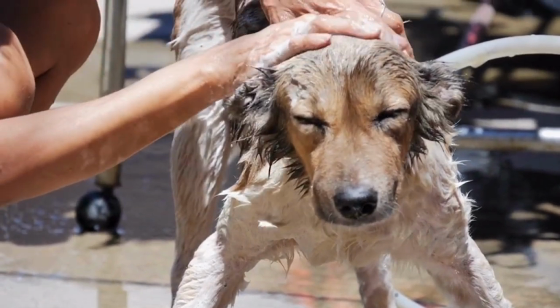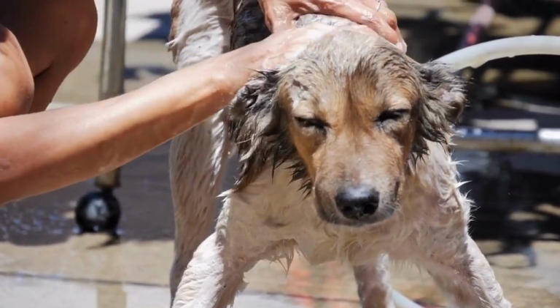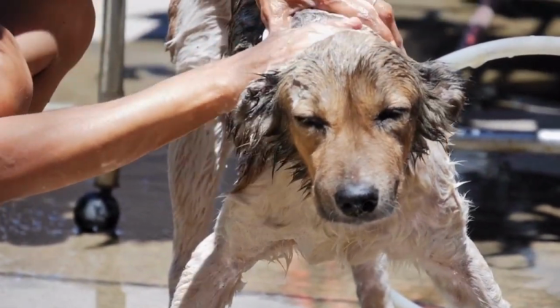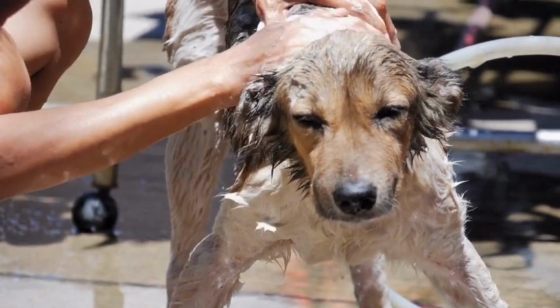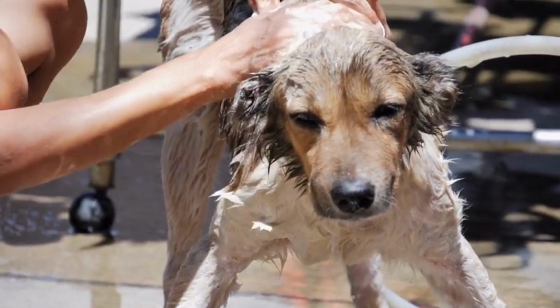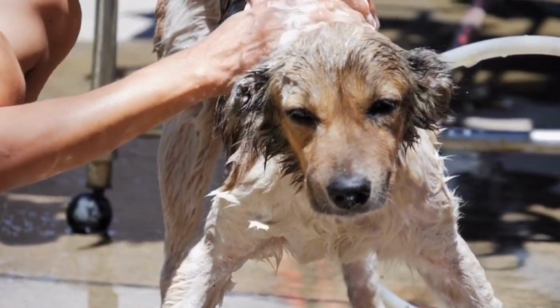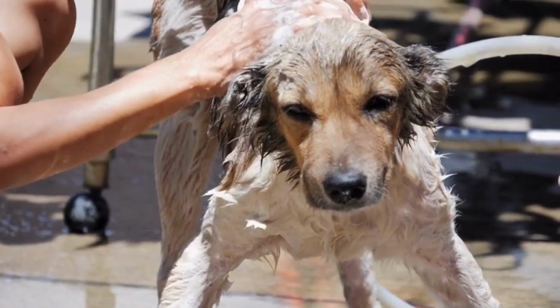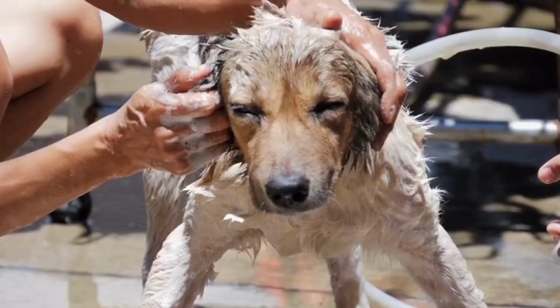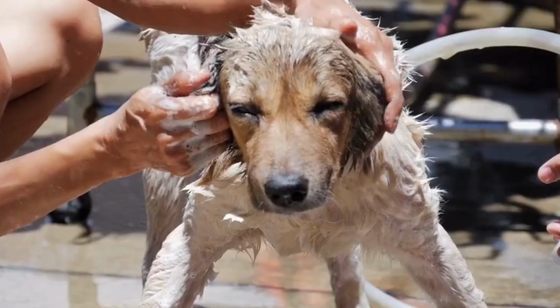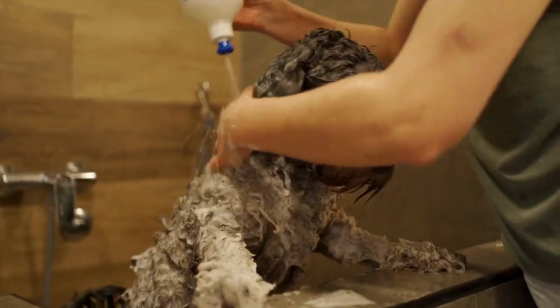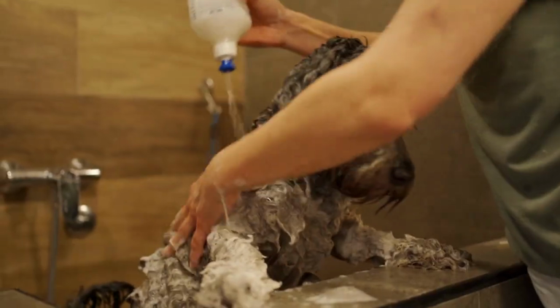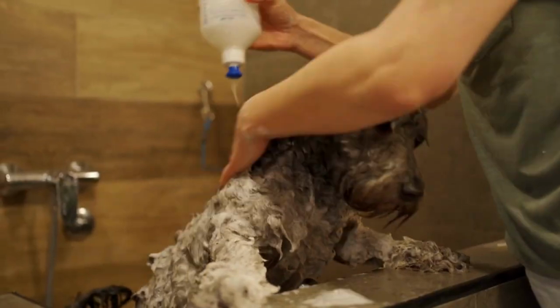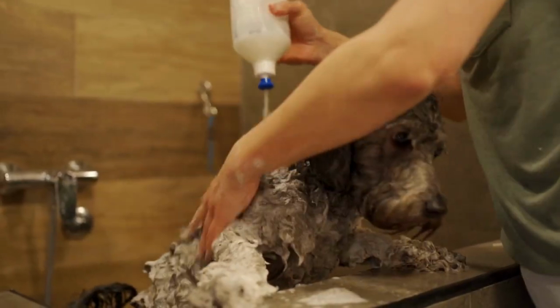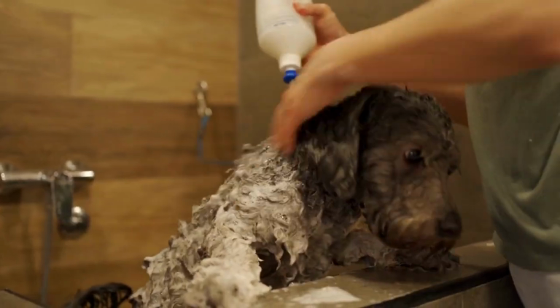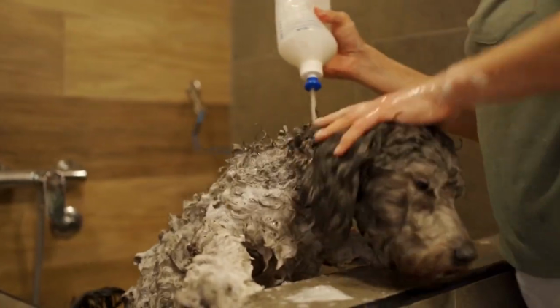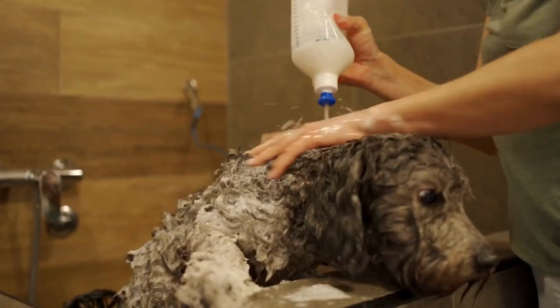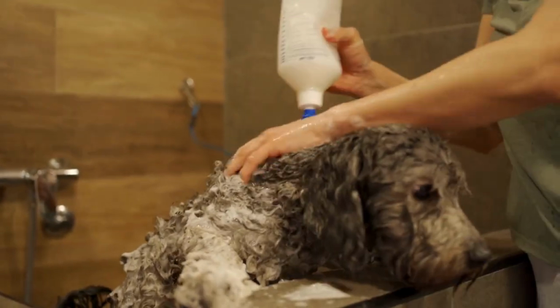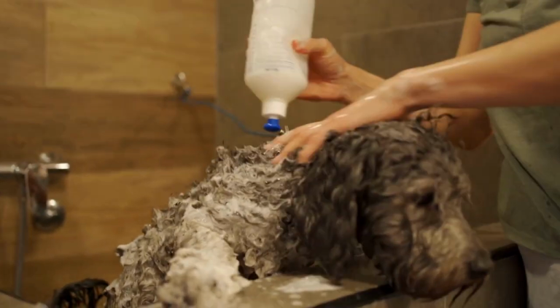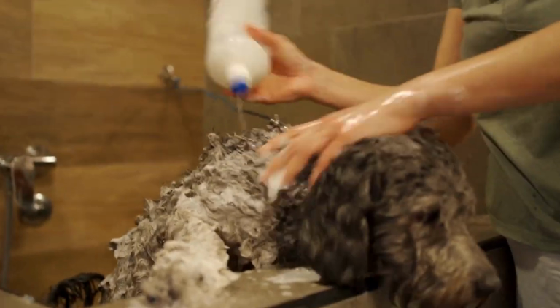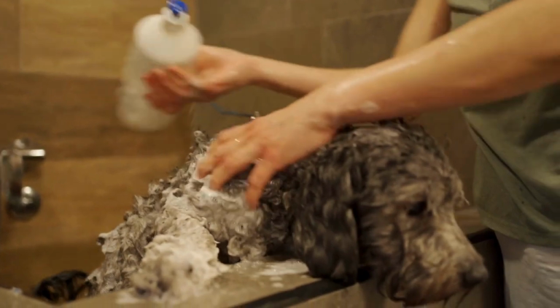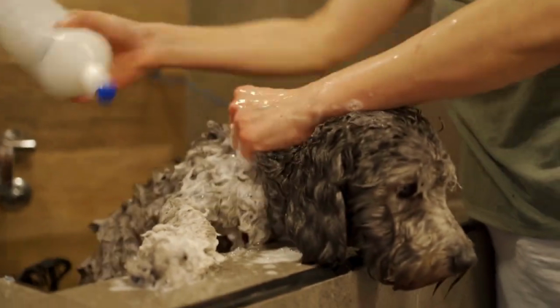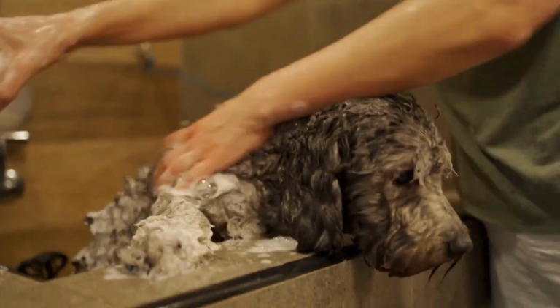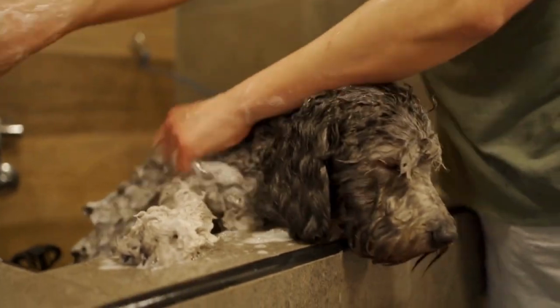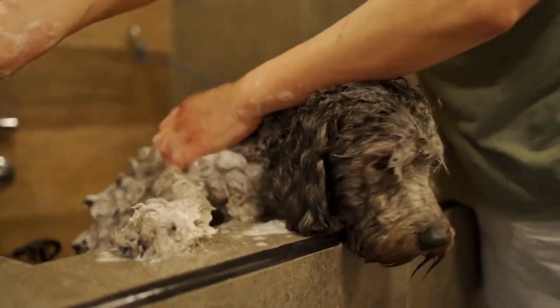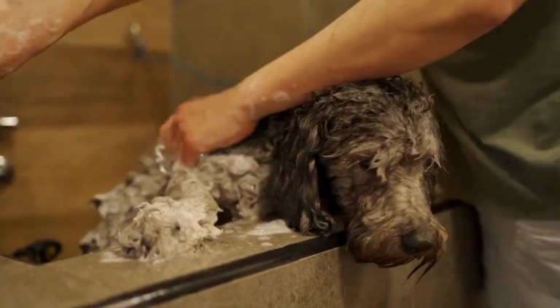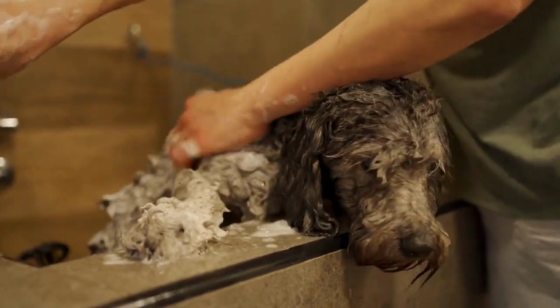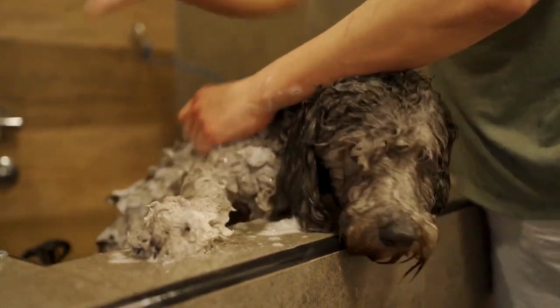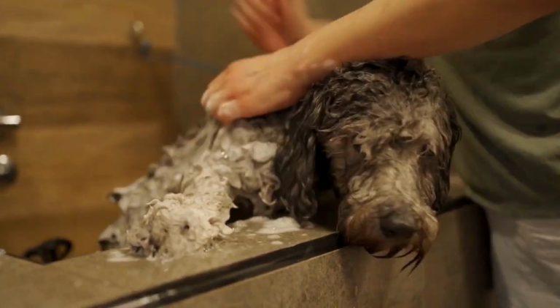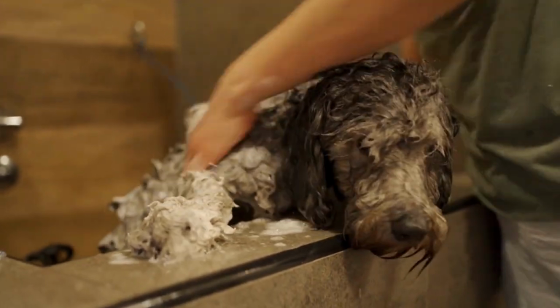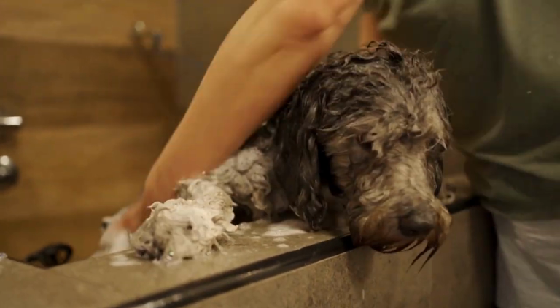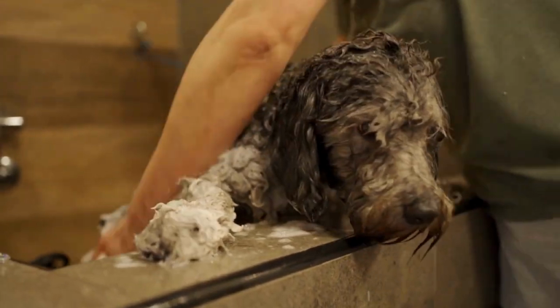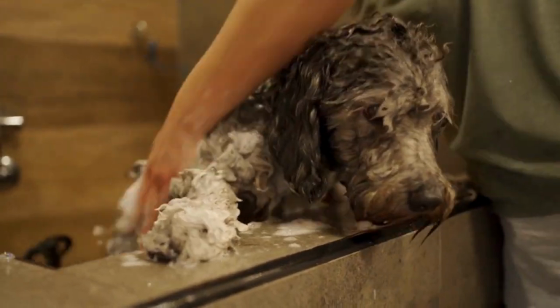Does your dog enjoy getting bathed, or are they scared of water? Leave us a comment, and we'll see you next time.